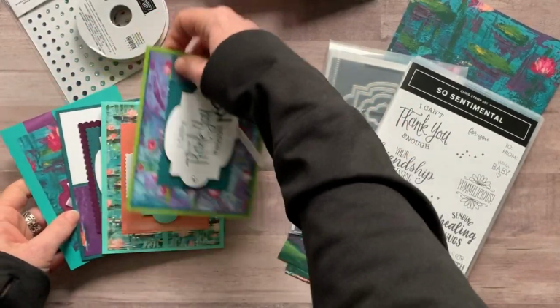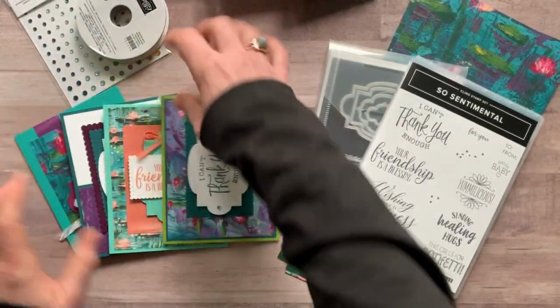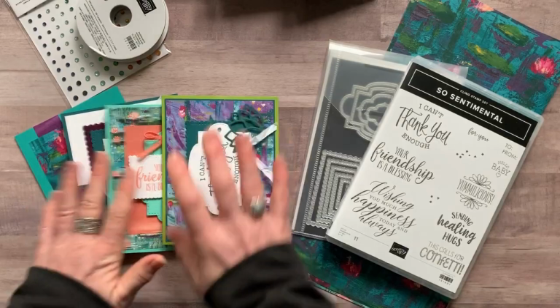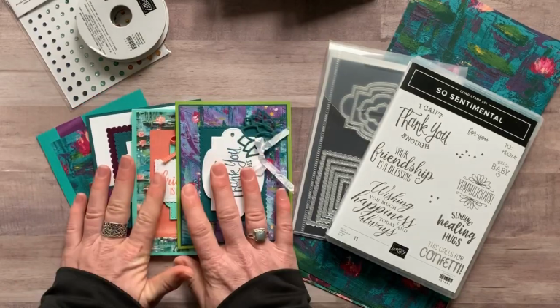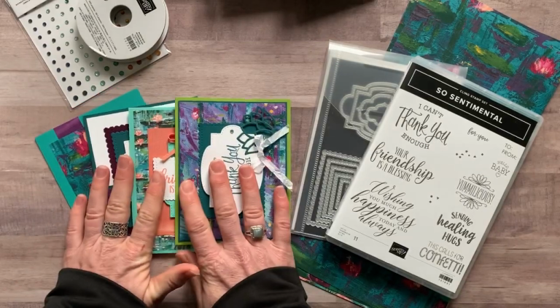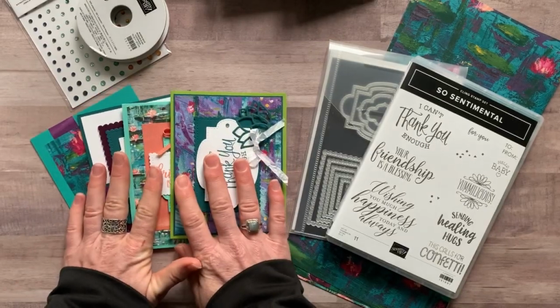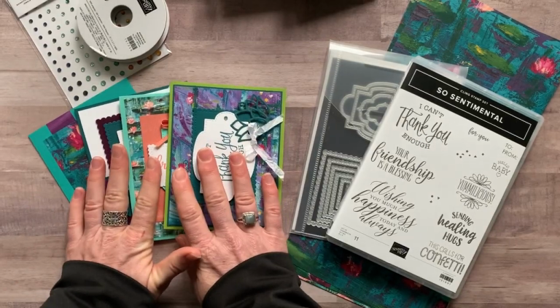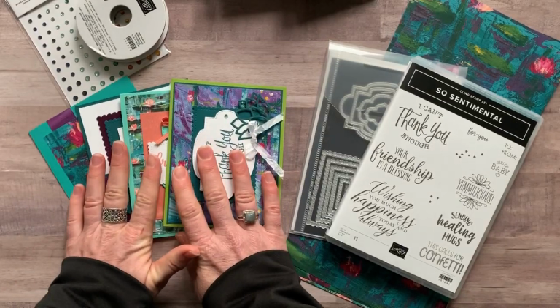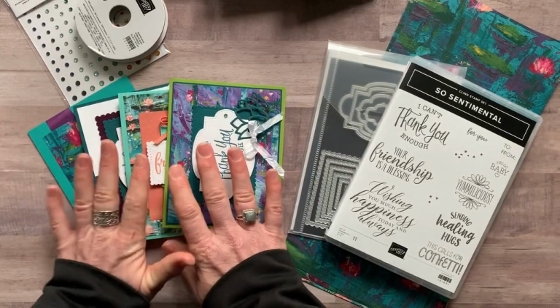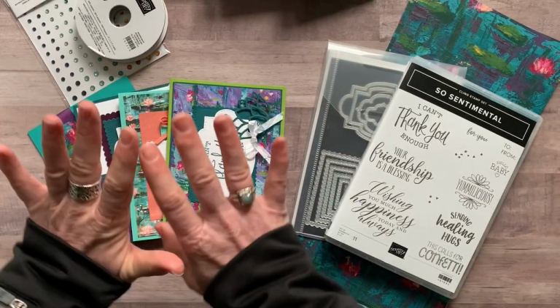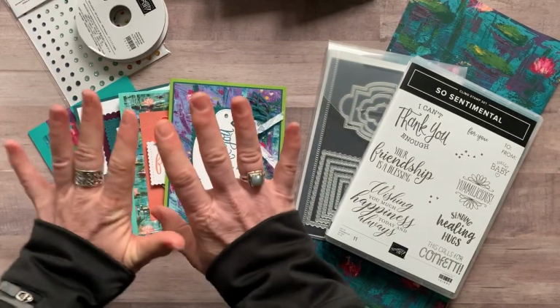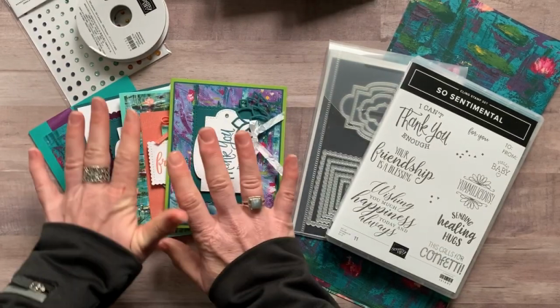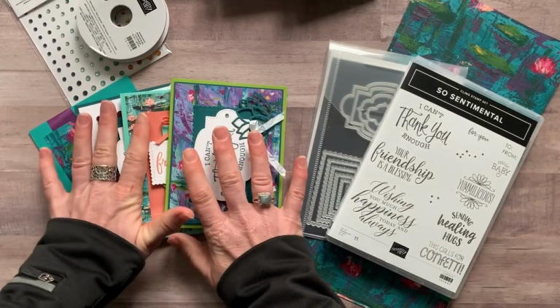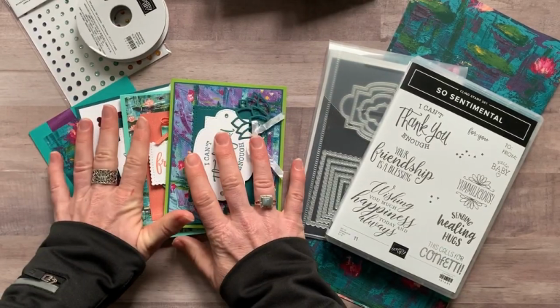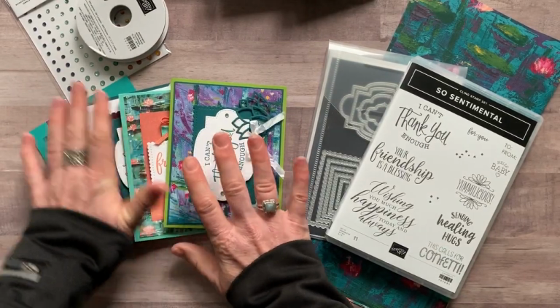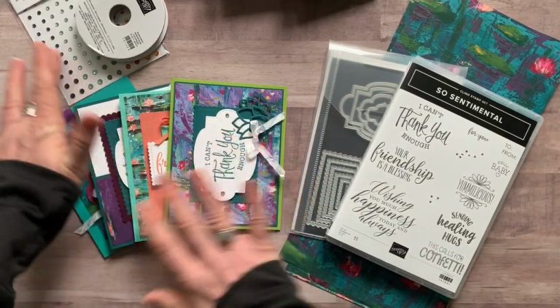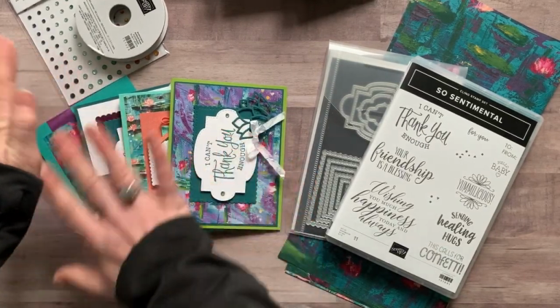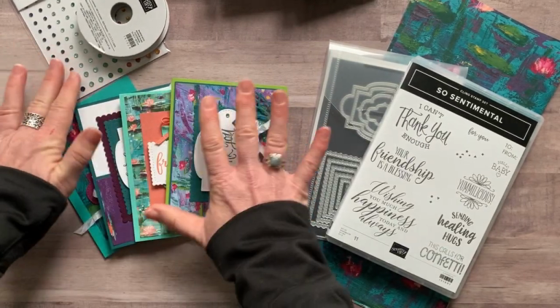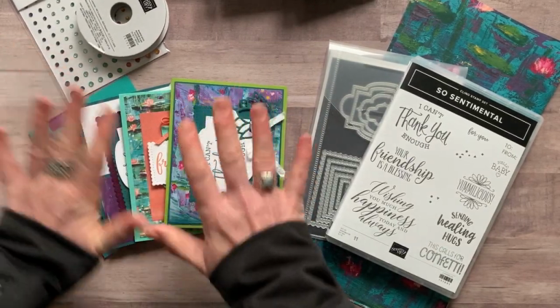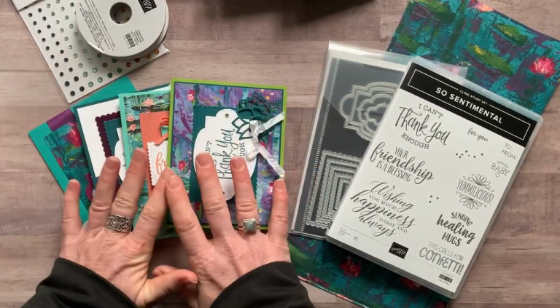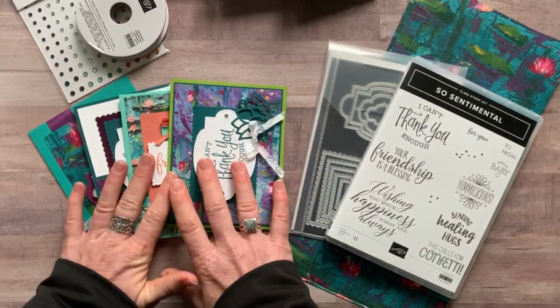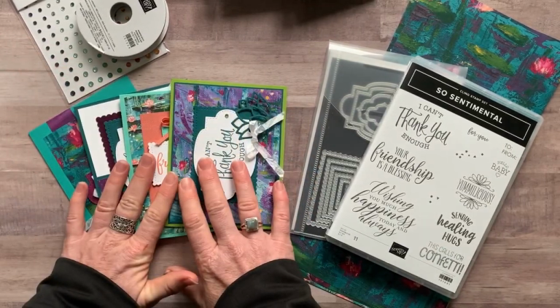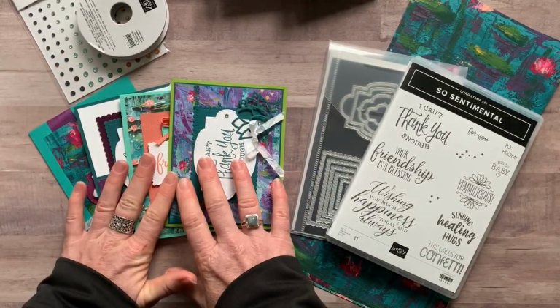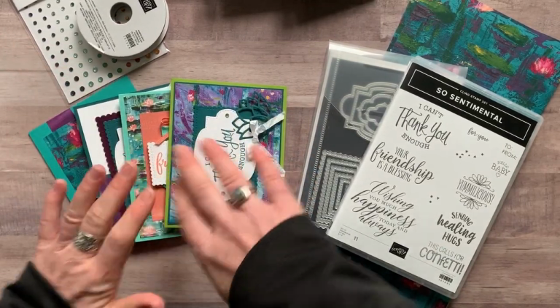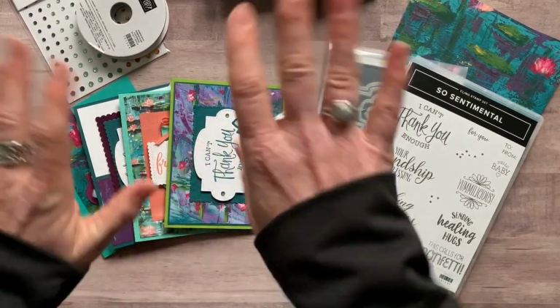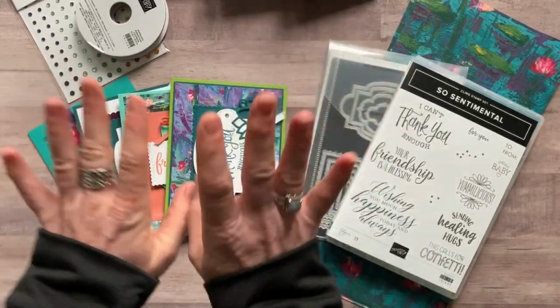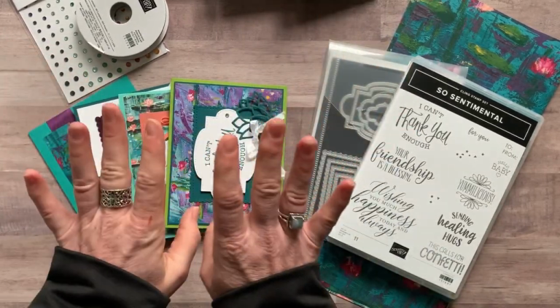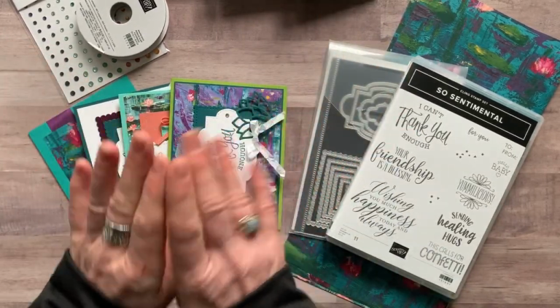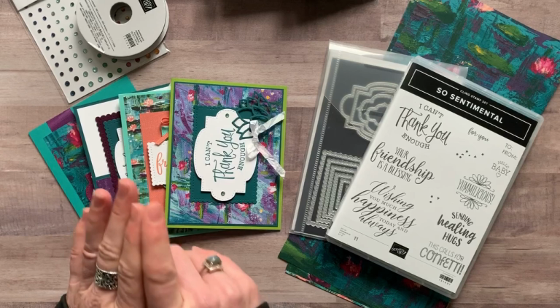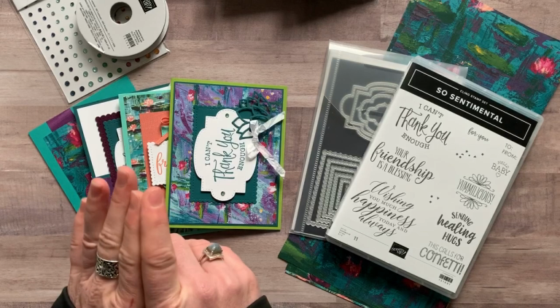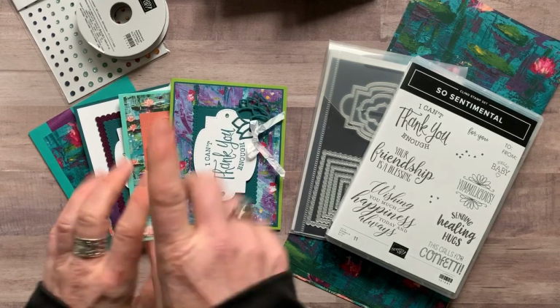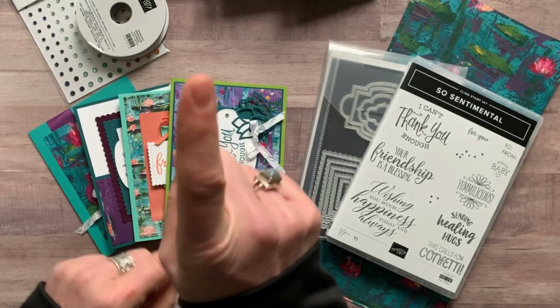So those are the cards that you'll make. I'll give you all the parts and pieces to make those cards. Let me tell you about the options.